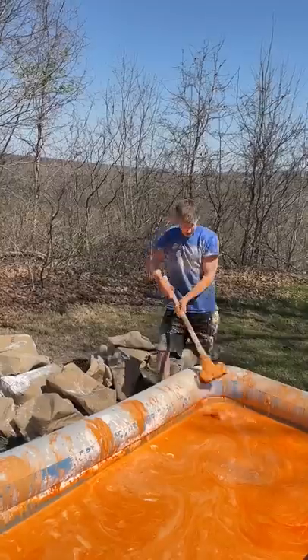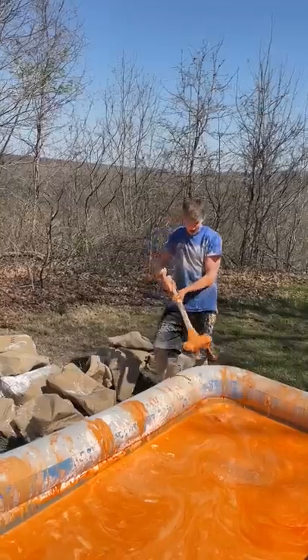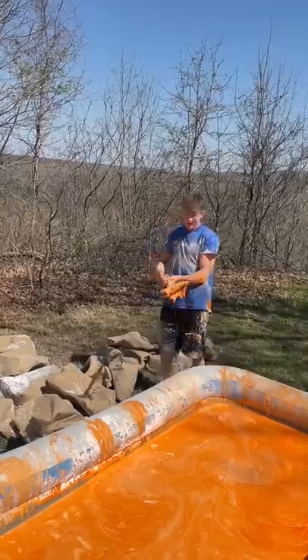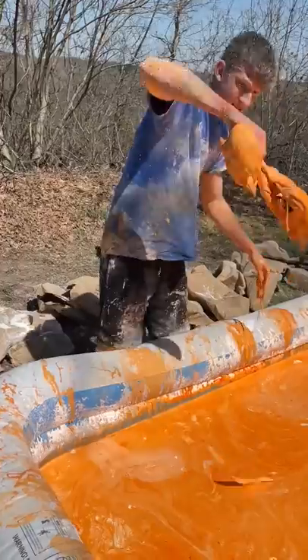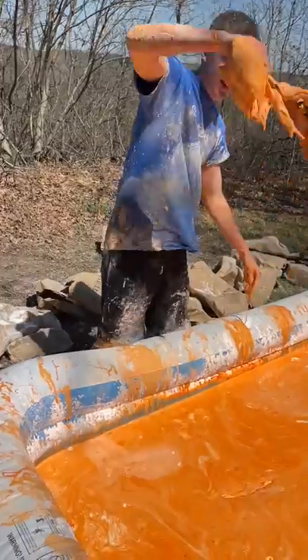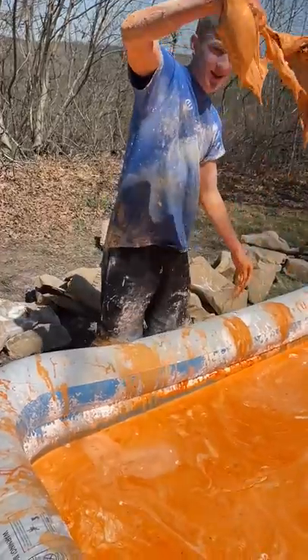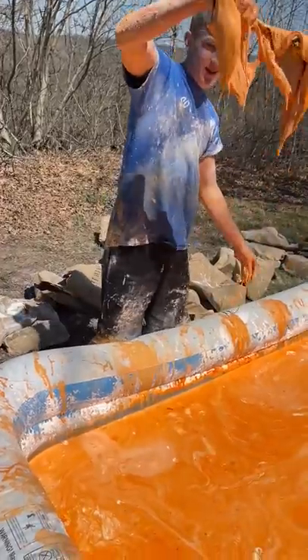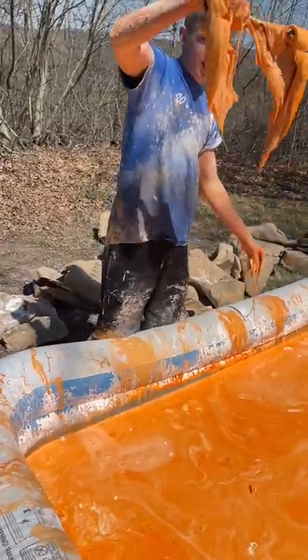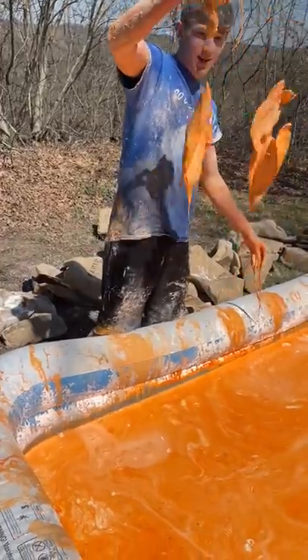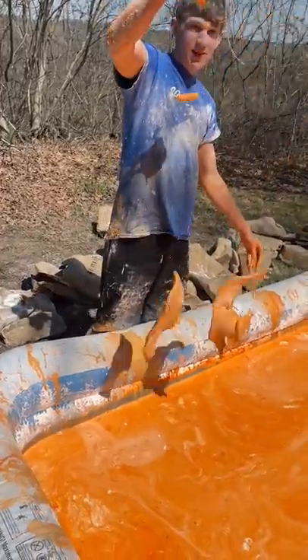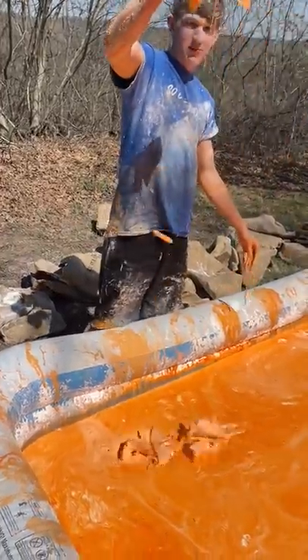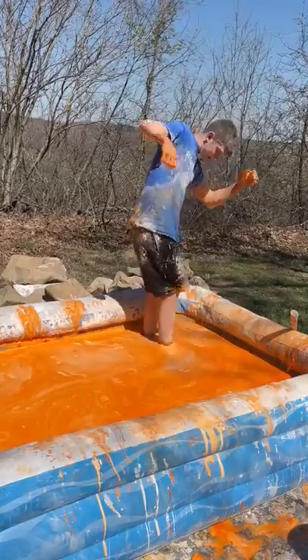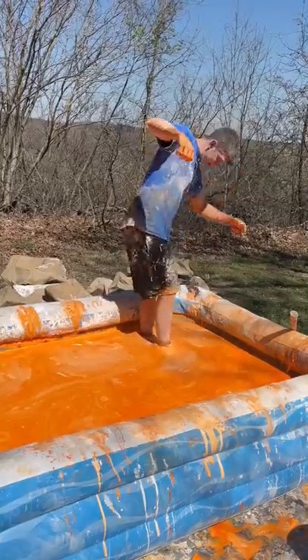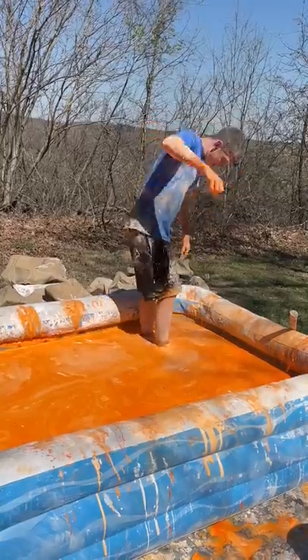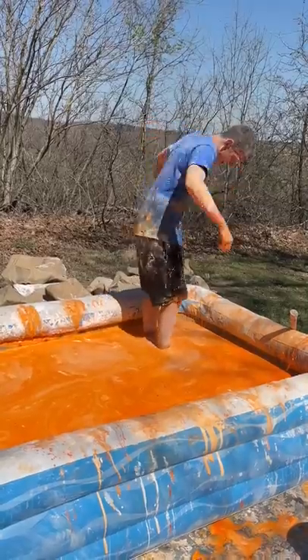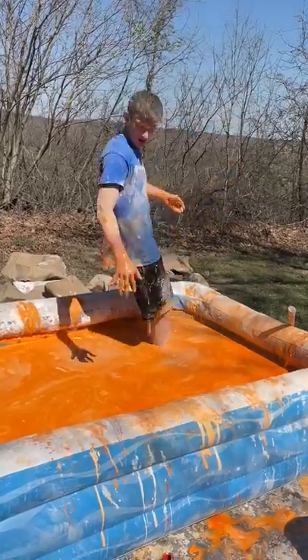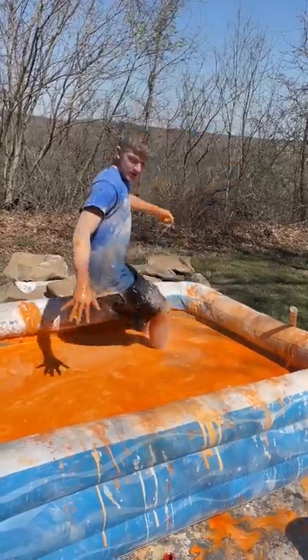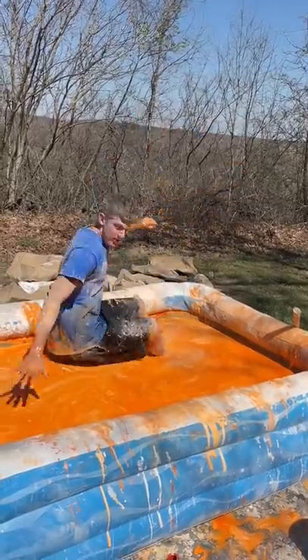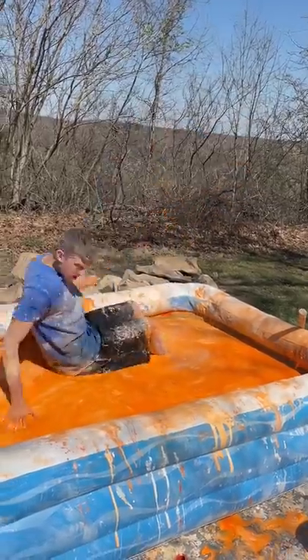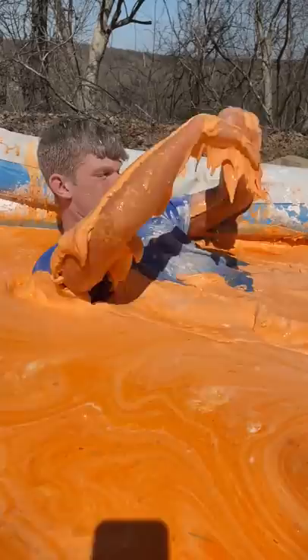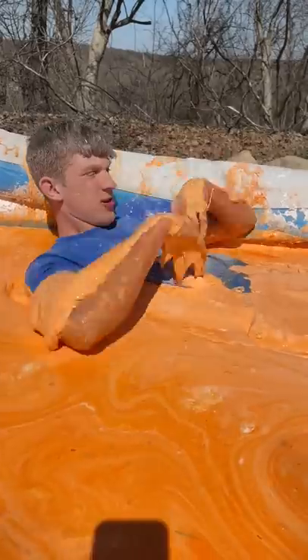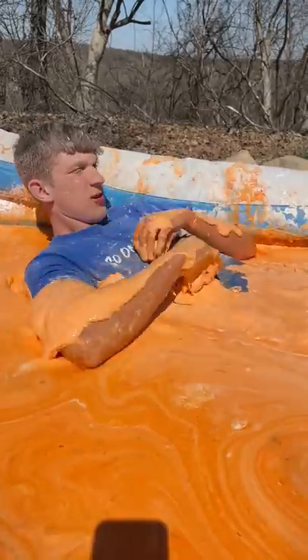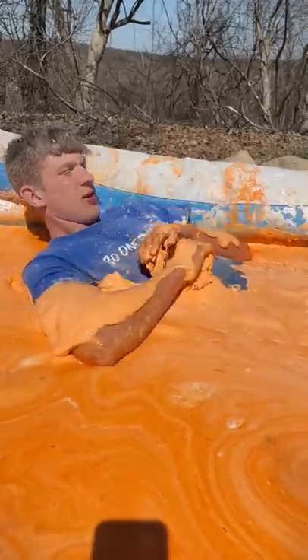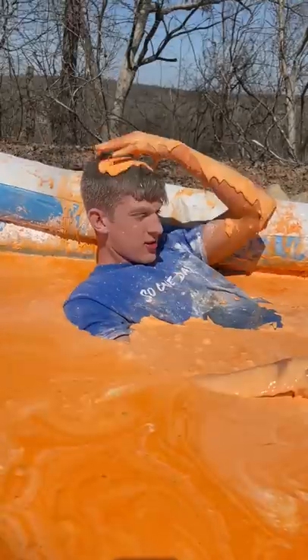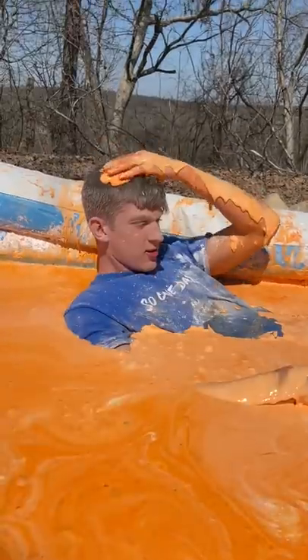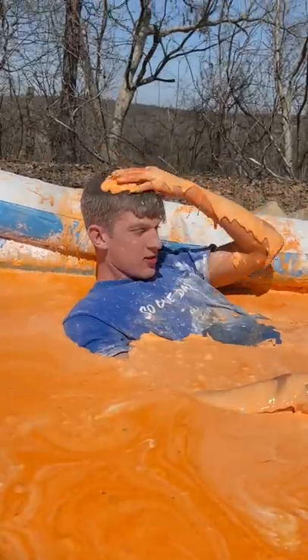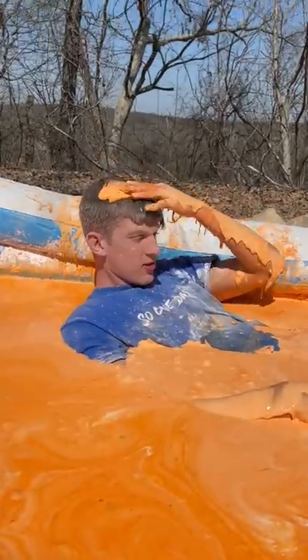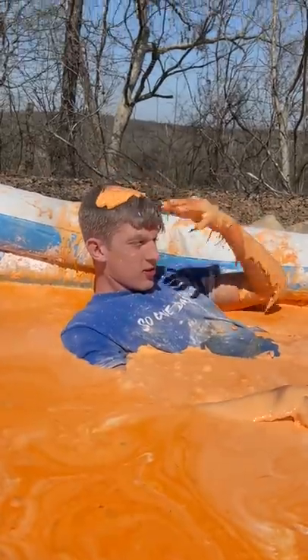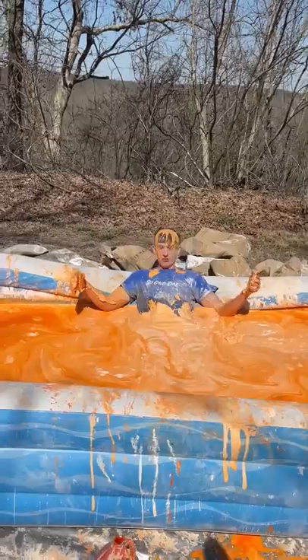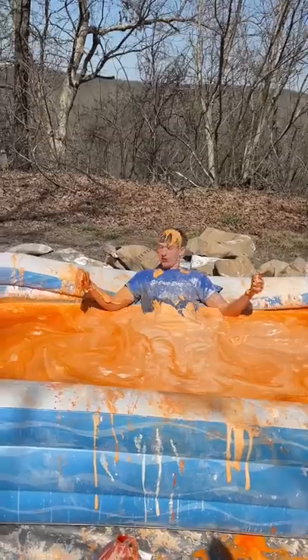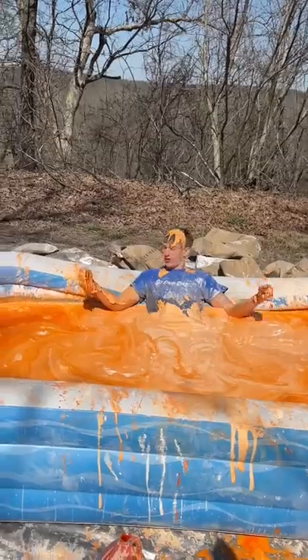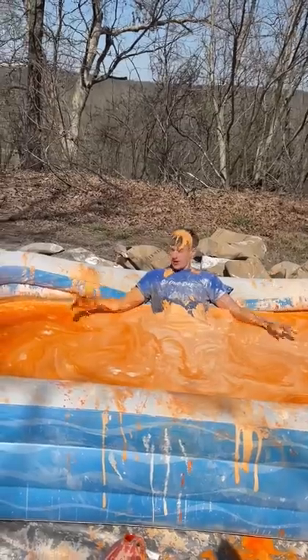Don't try this at home — this stuff is crazy though. I got in and got stuck, so I just buried myself in it and then put some on my head.